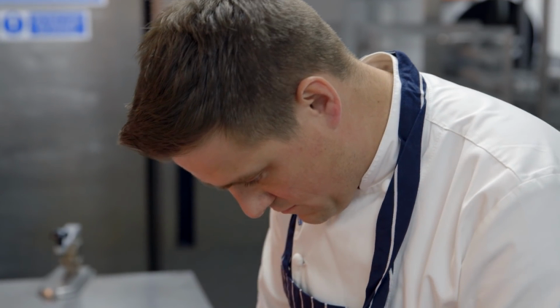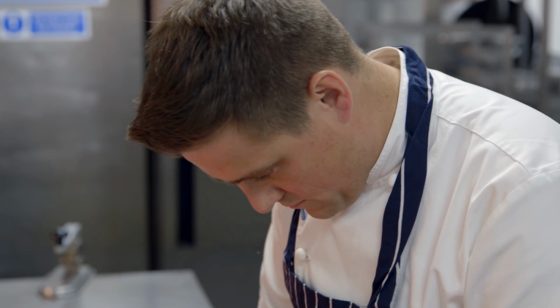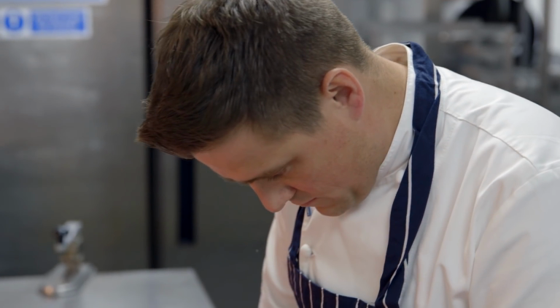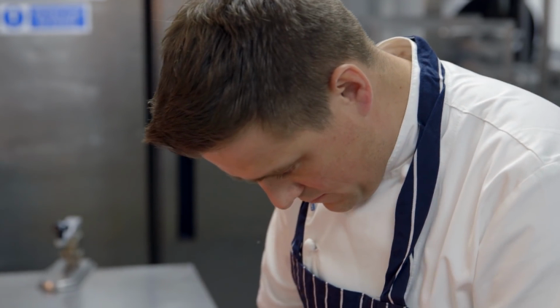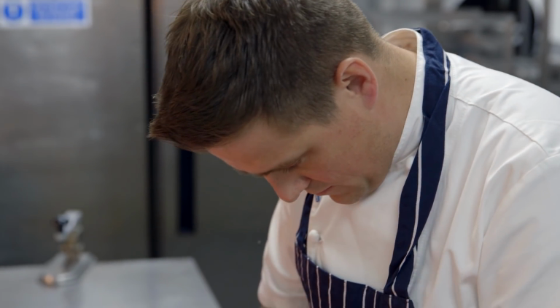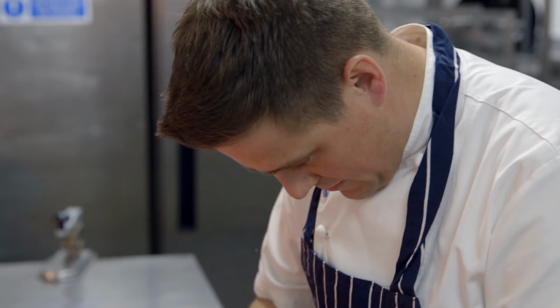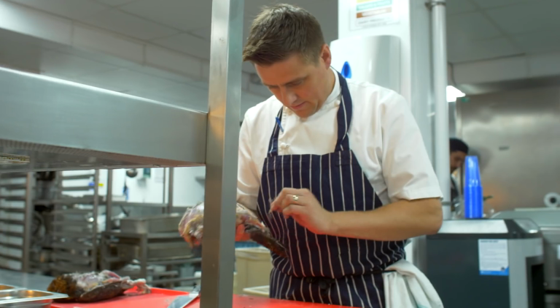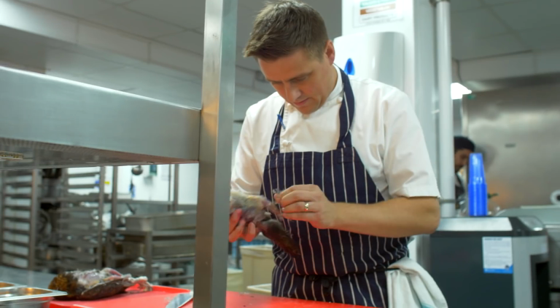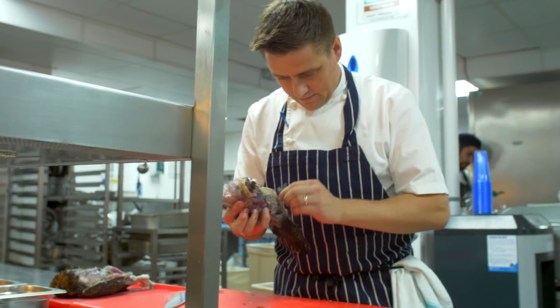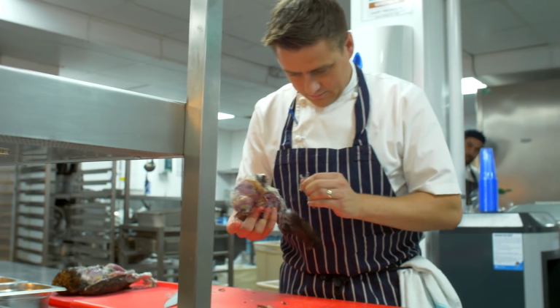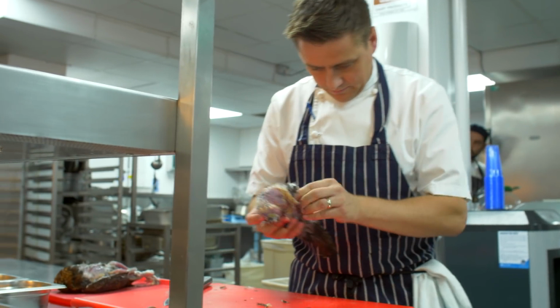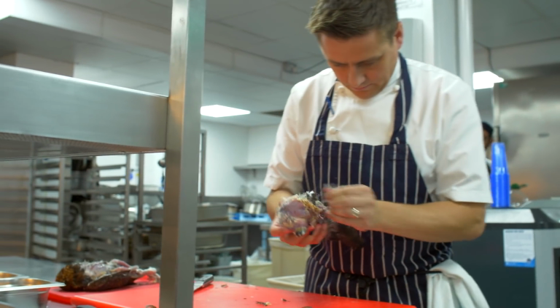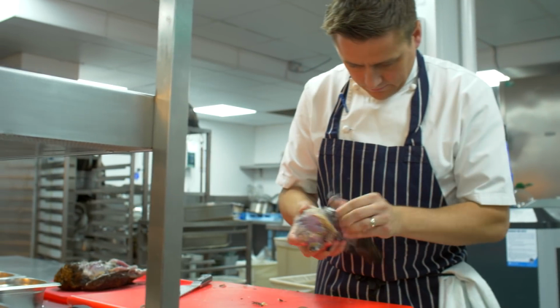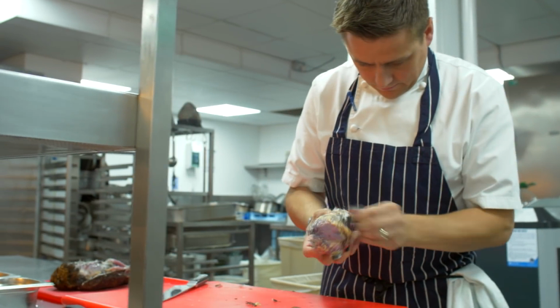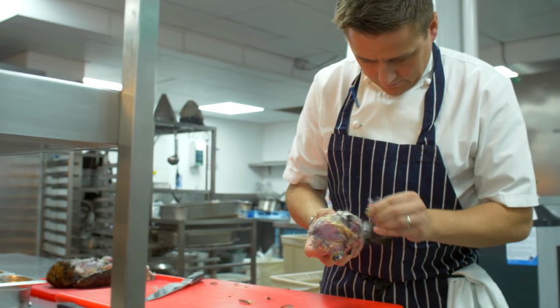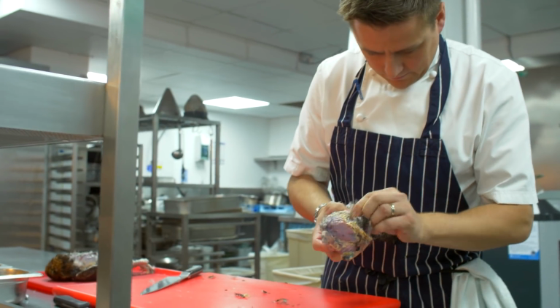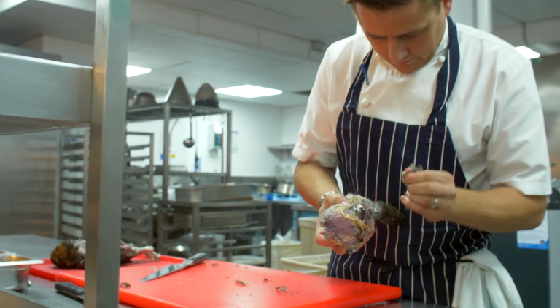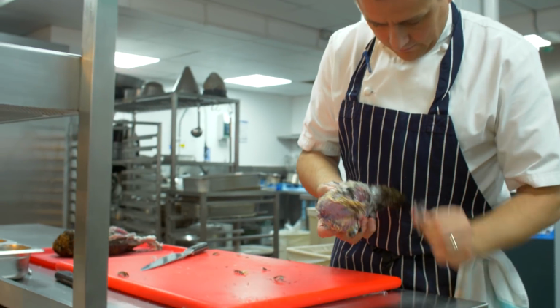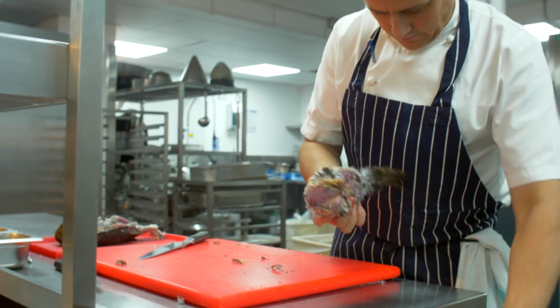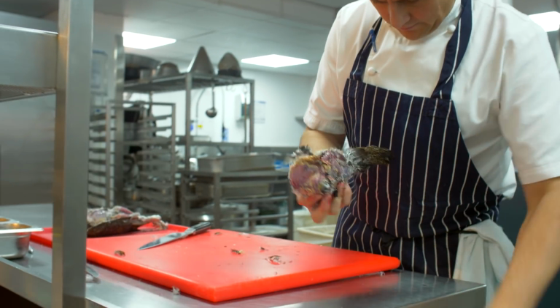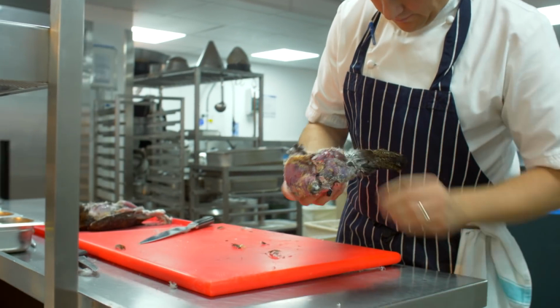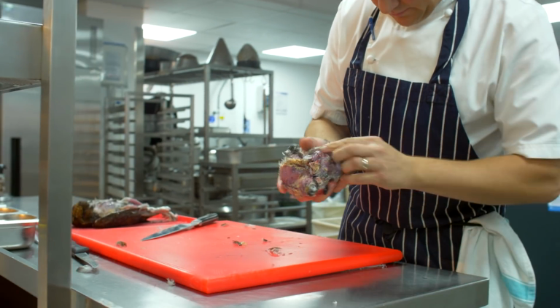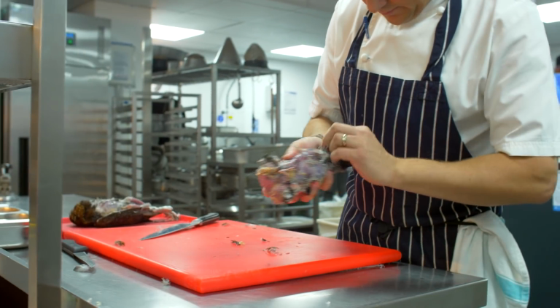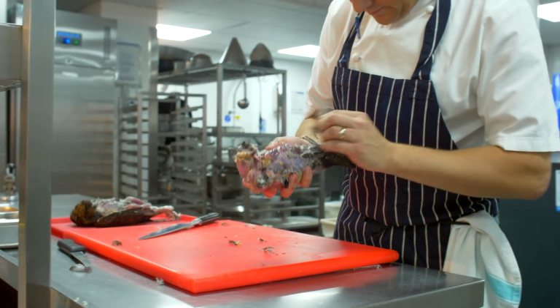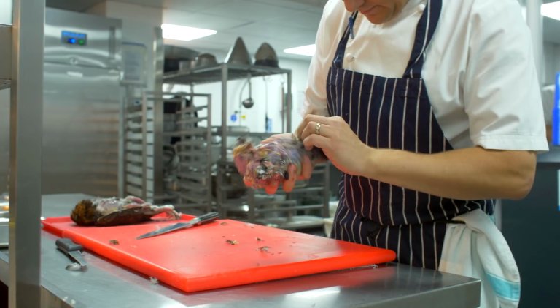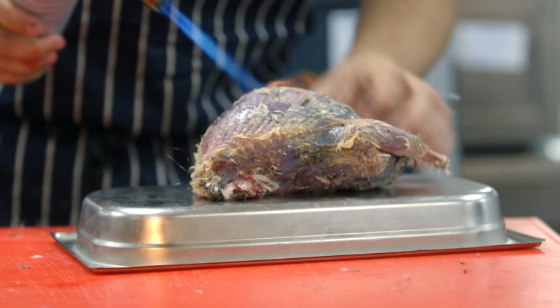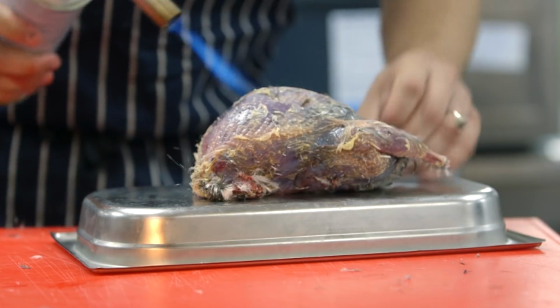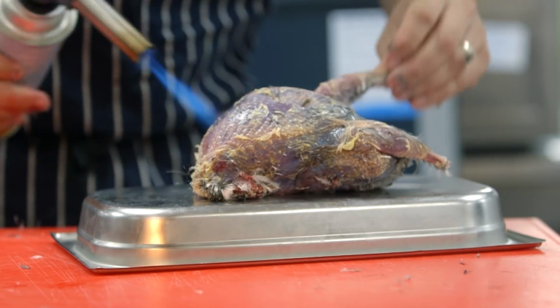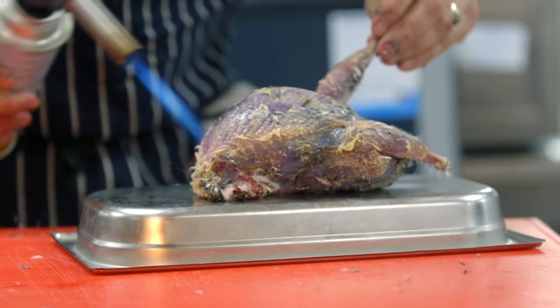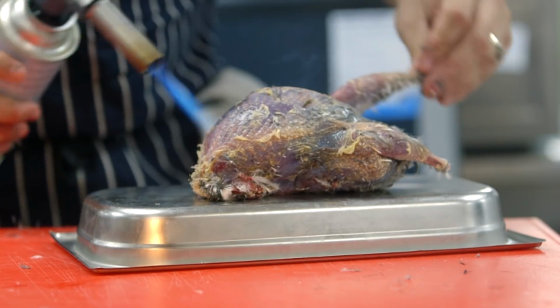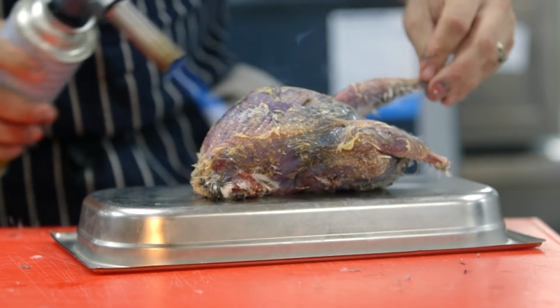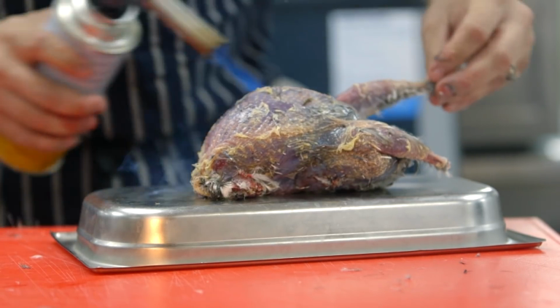With it being such a traditional dish, we don't really mess about with it. We keep it as traditional as we can and we serve it in the traditional way.